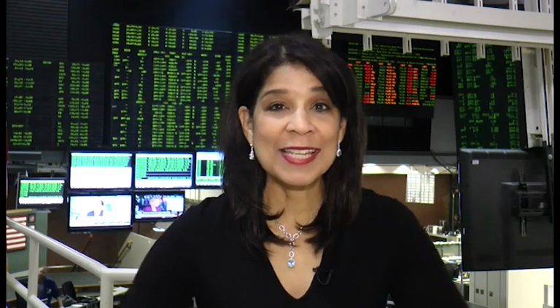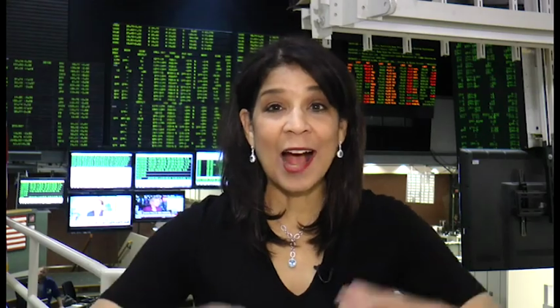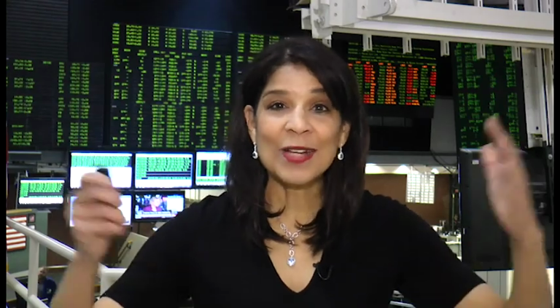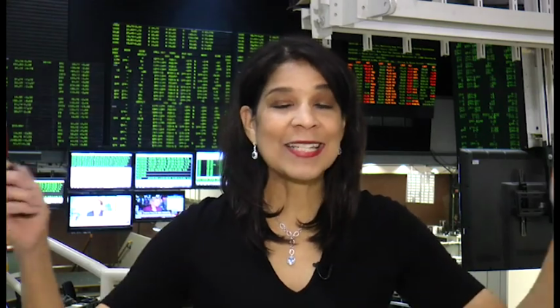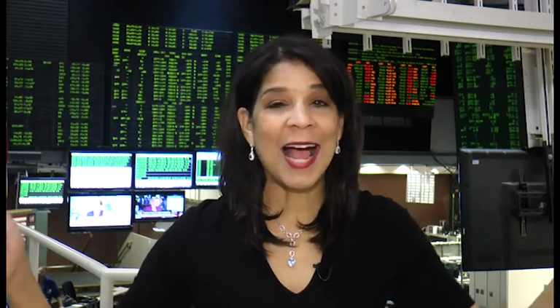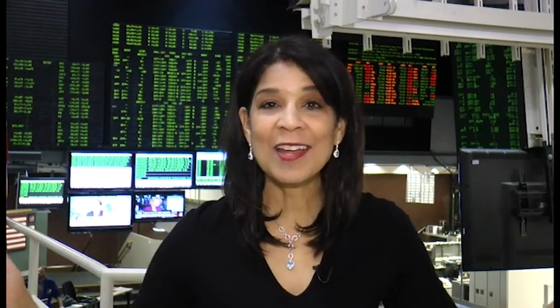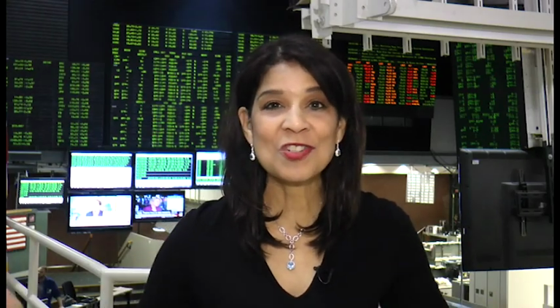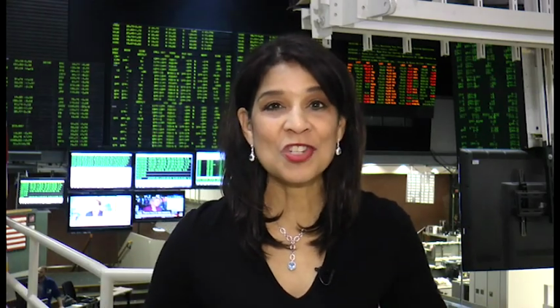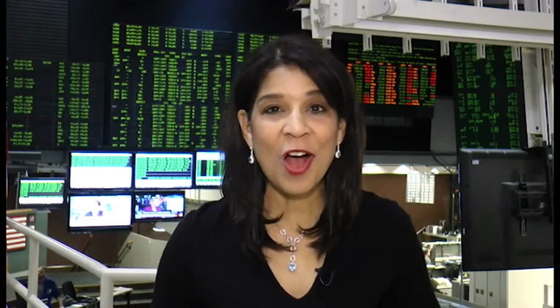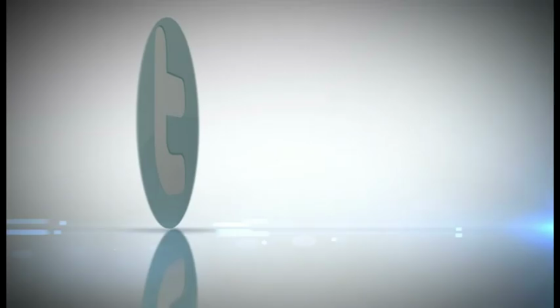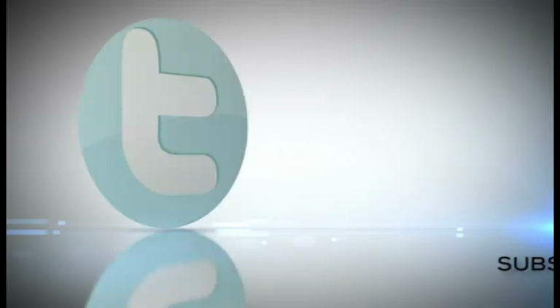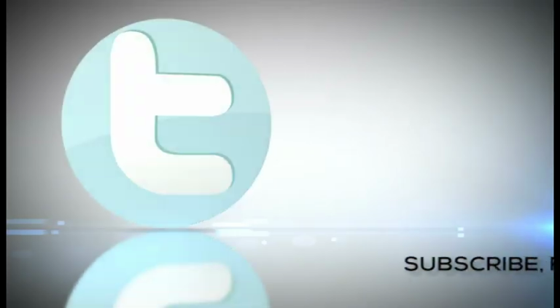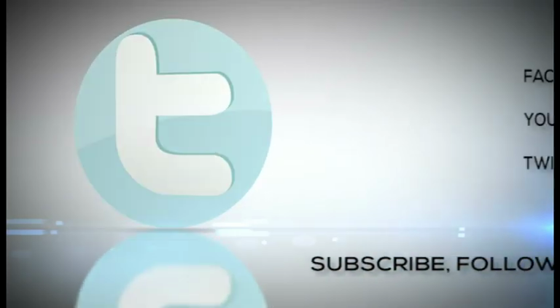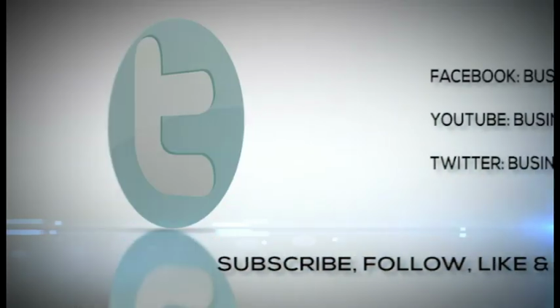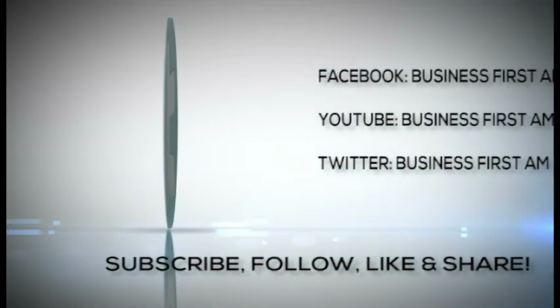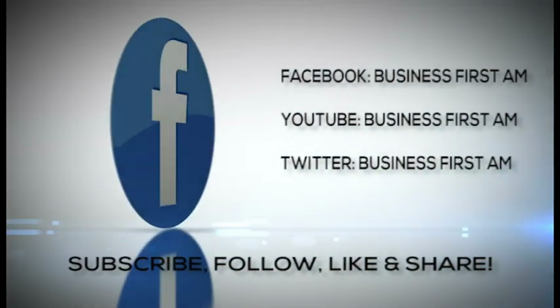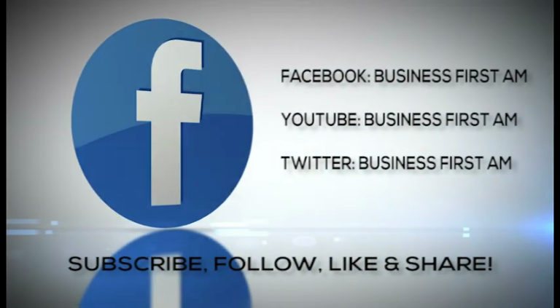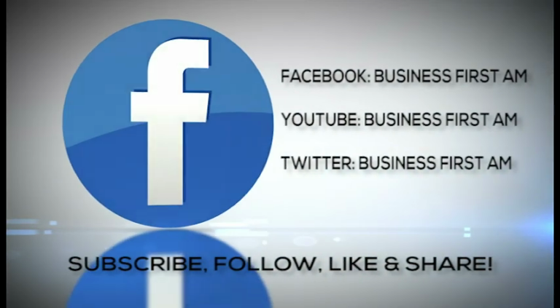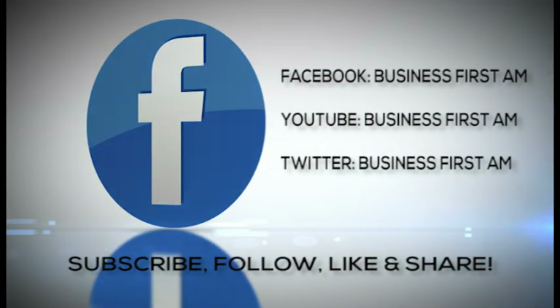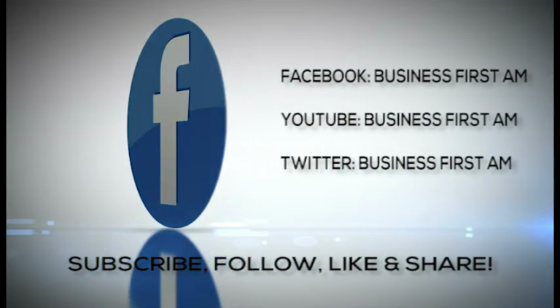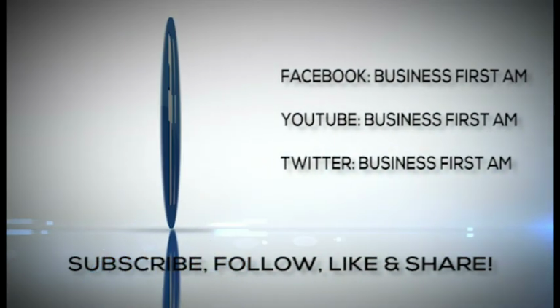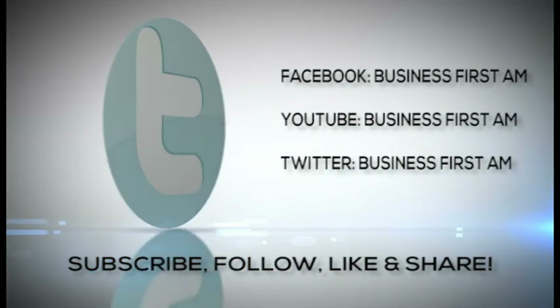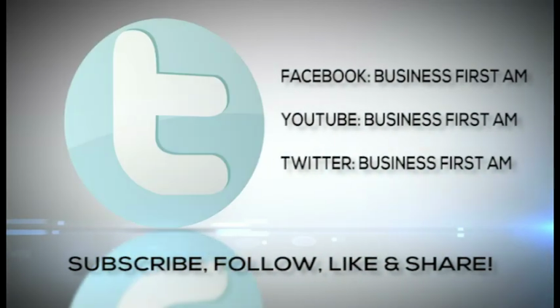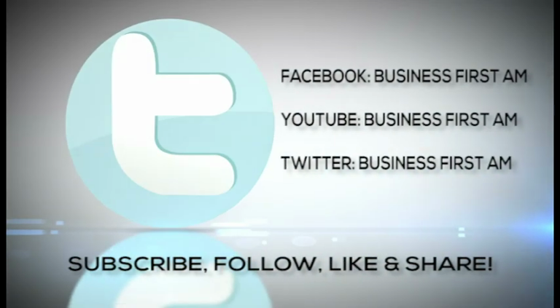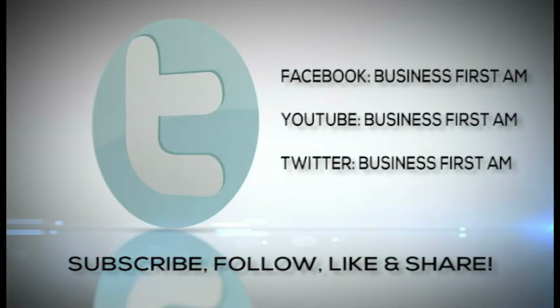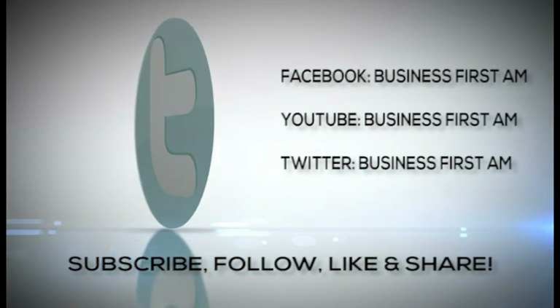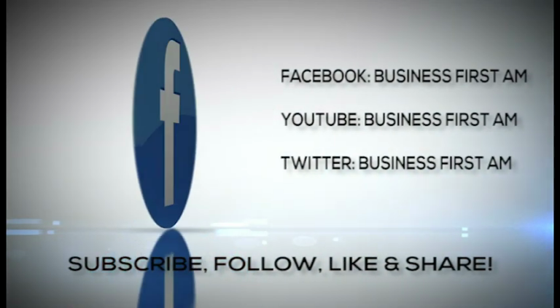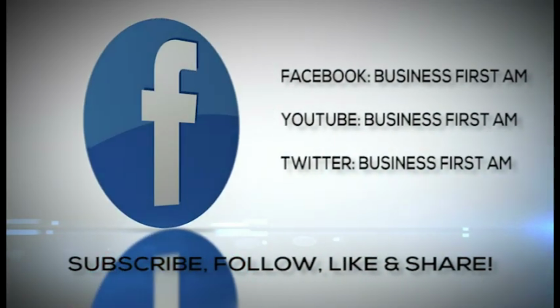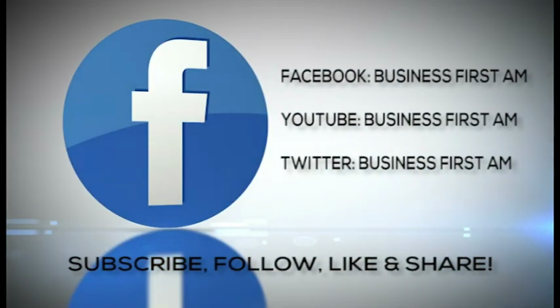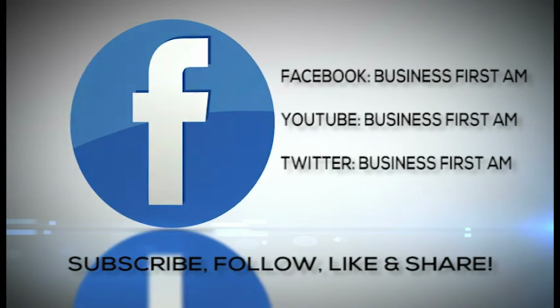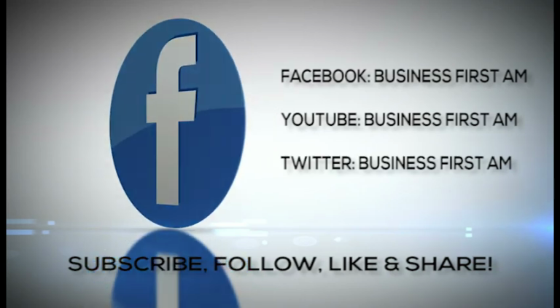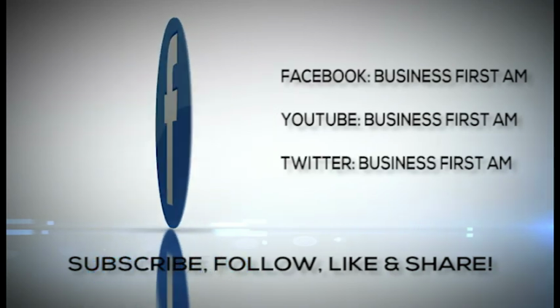That's what's going on on the floor of the North American International Auto Show. I'm Nick Miles — check out businessfirstam.com to find out where to see our entire show, and don't forget to like, follow, and share Business First A.M.